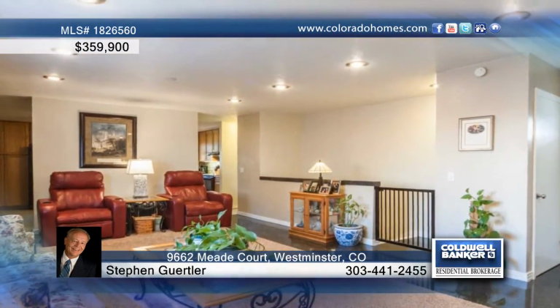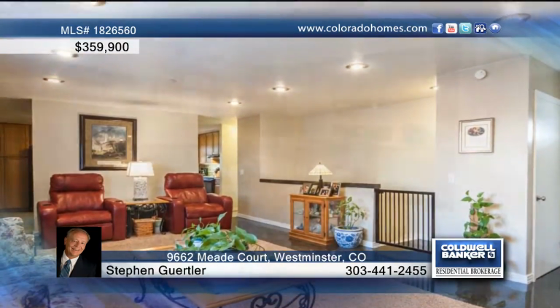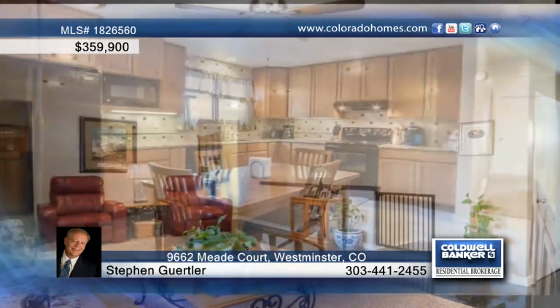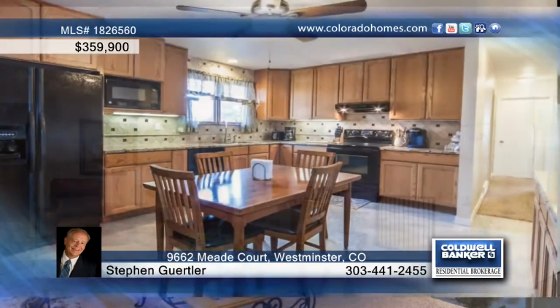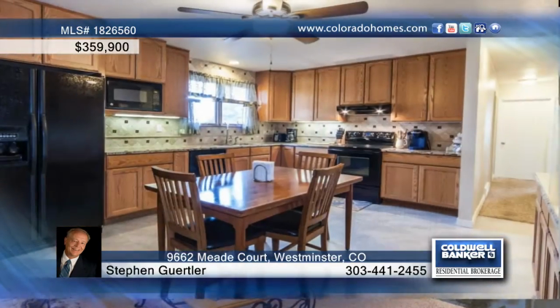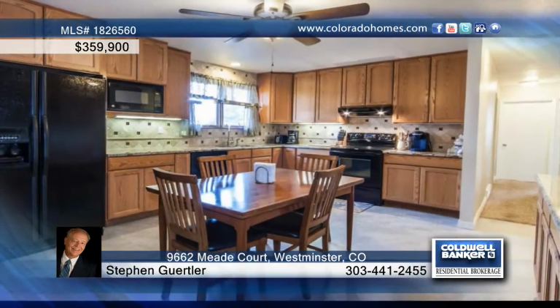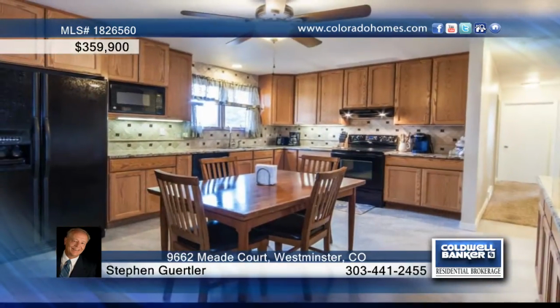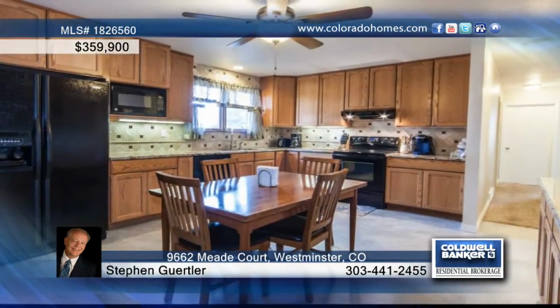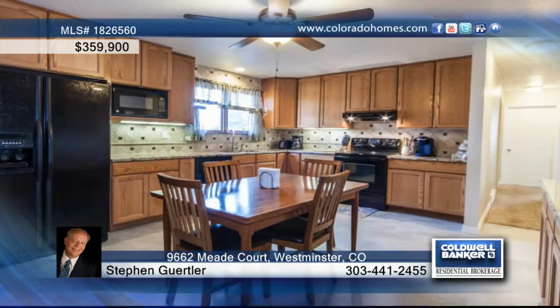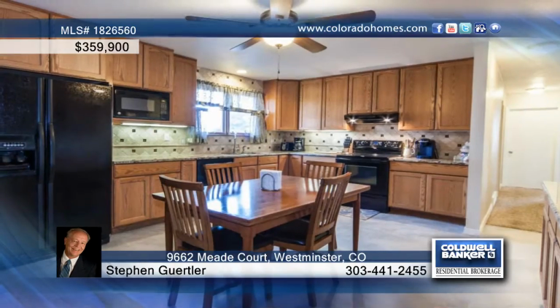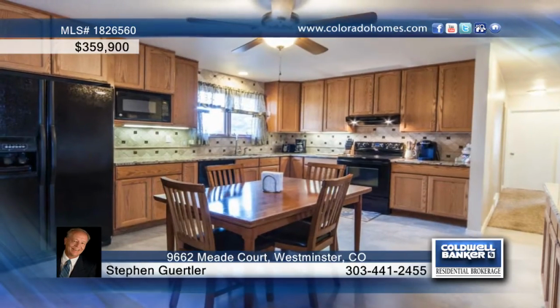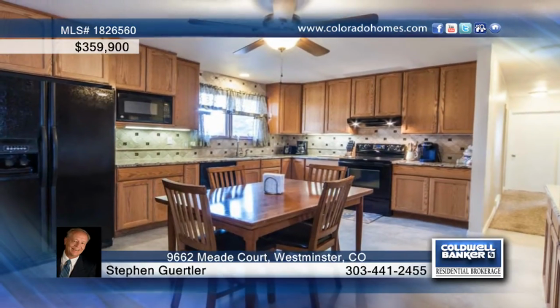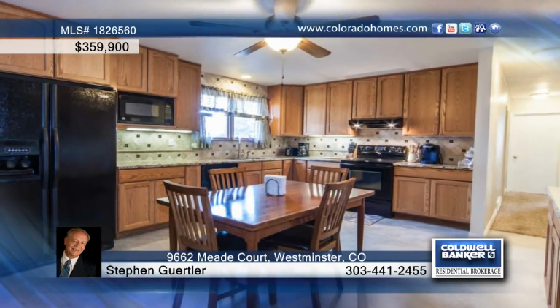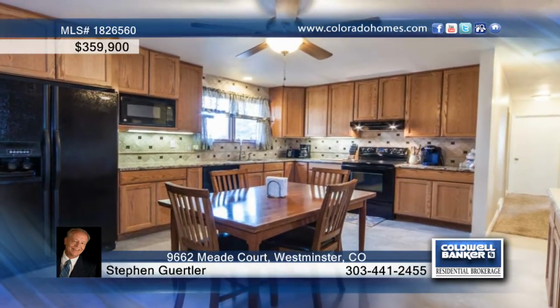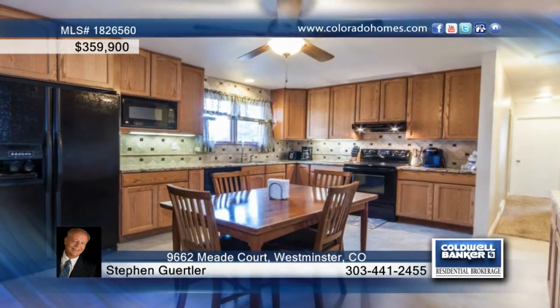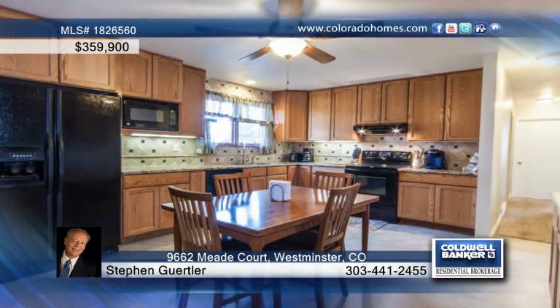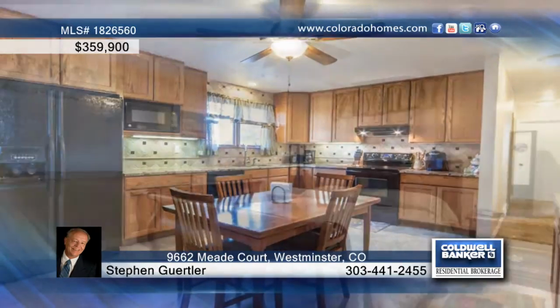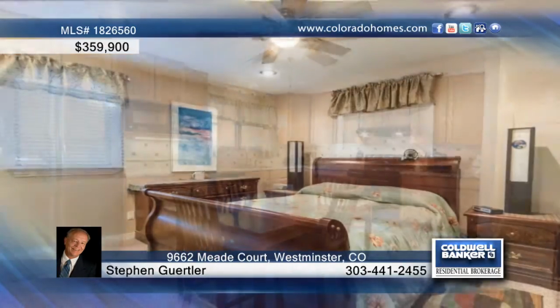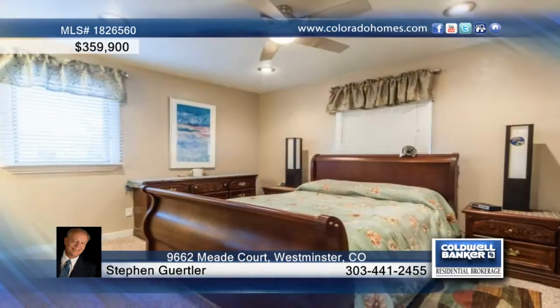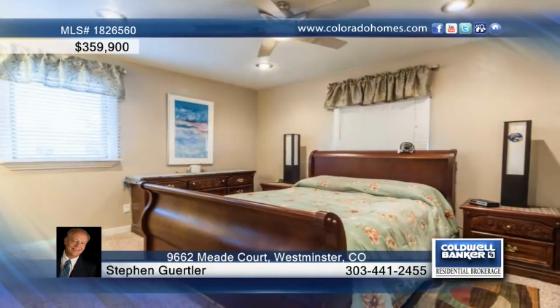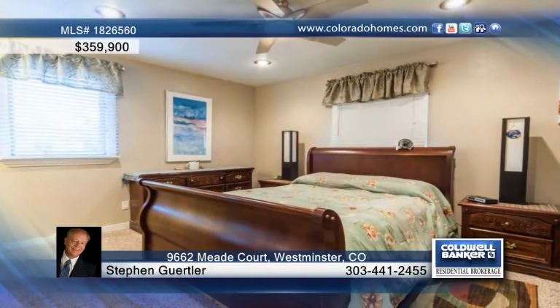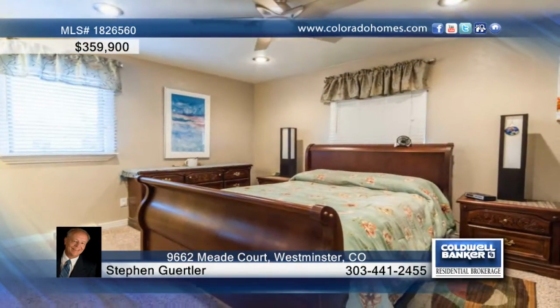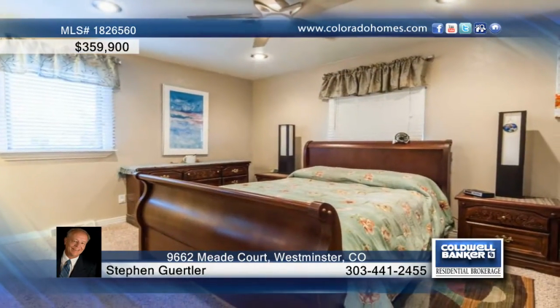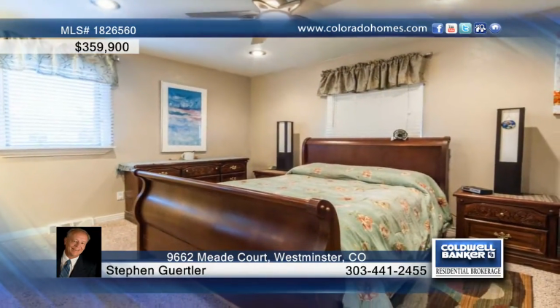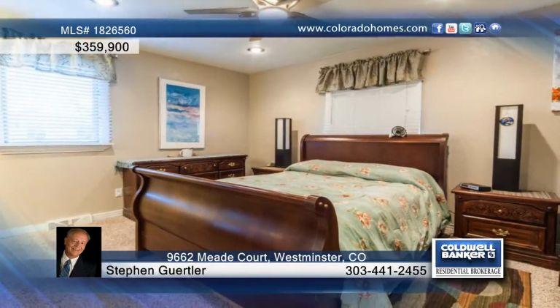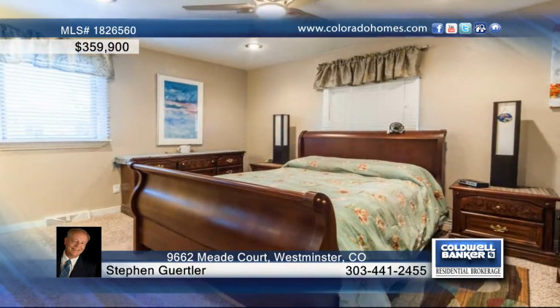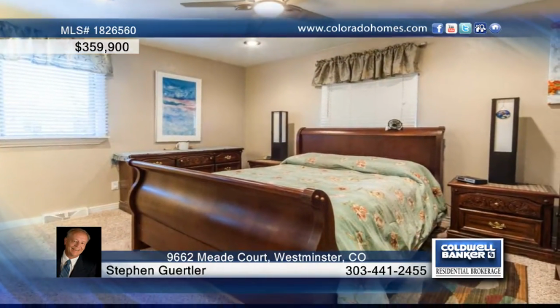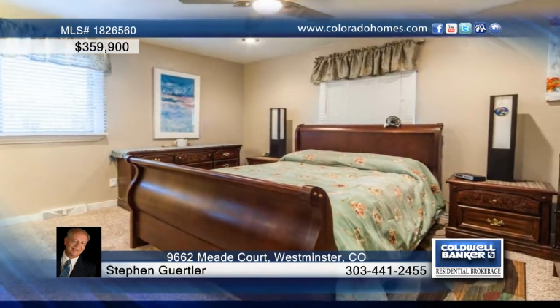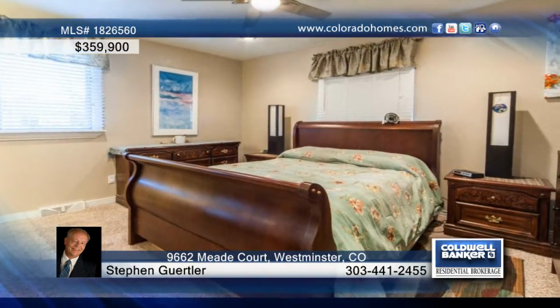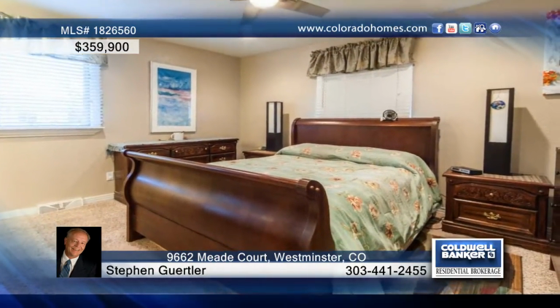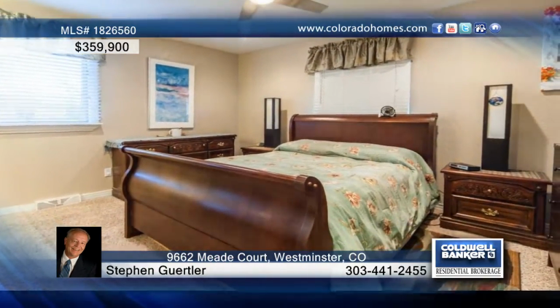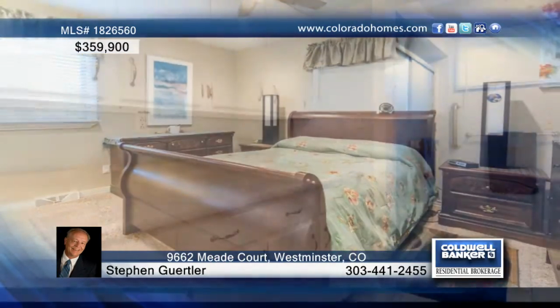The remodeled kitchen is equipped with granite counters, tile backsplash, oak cabinets, and newer appliances.